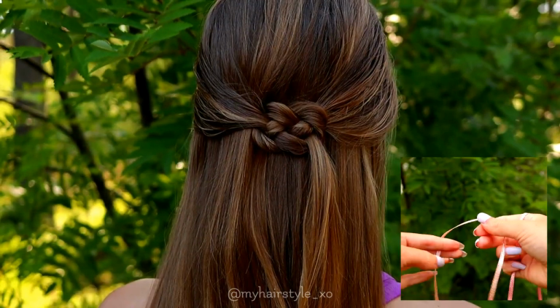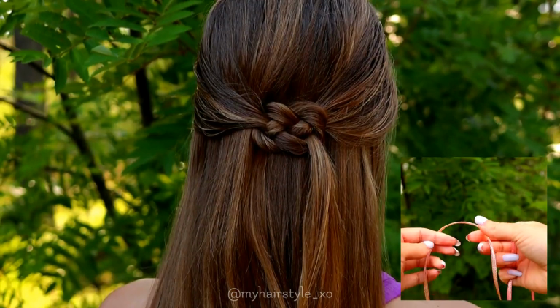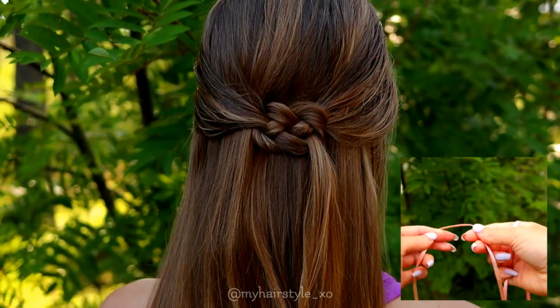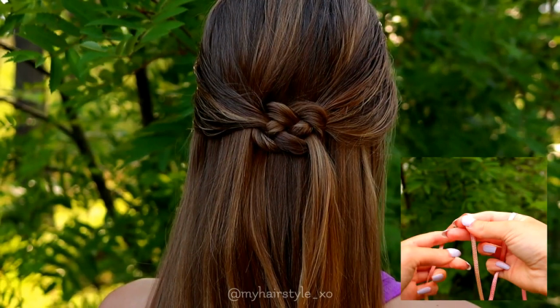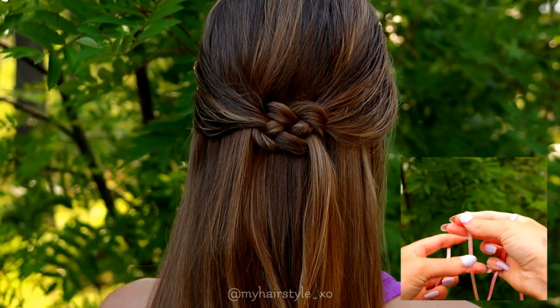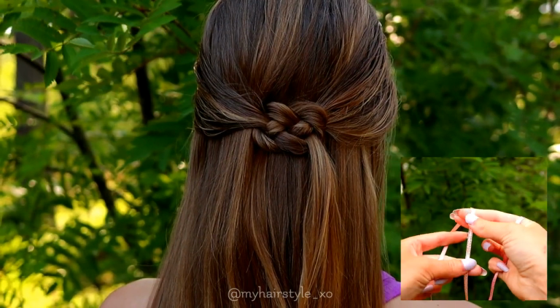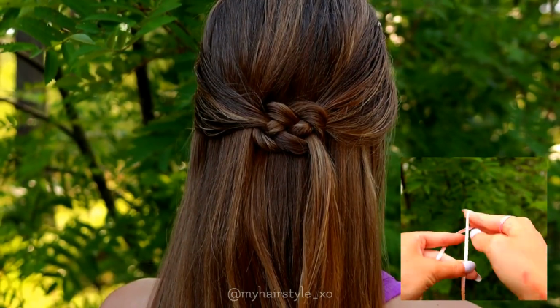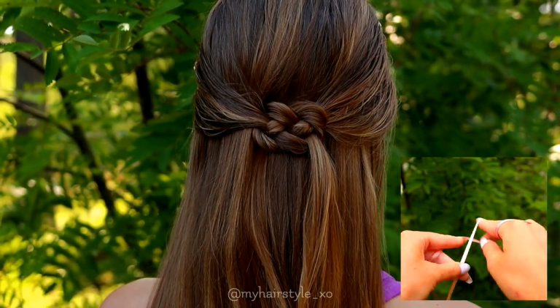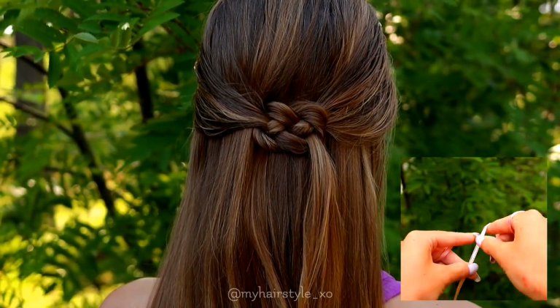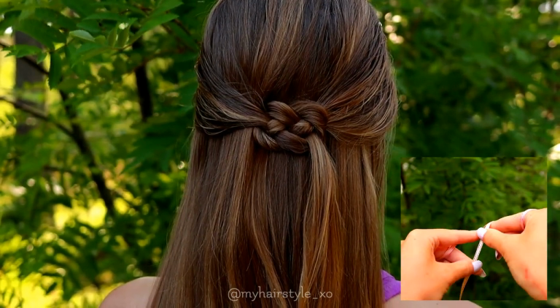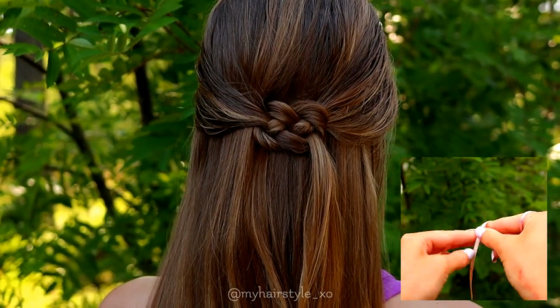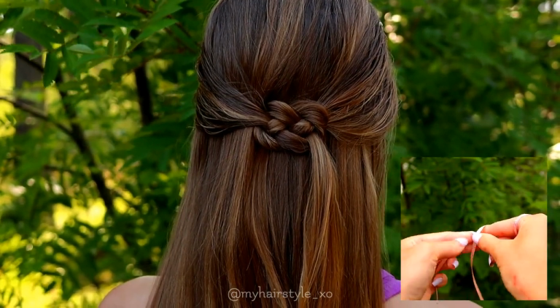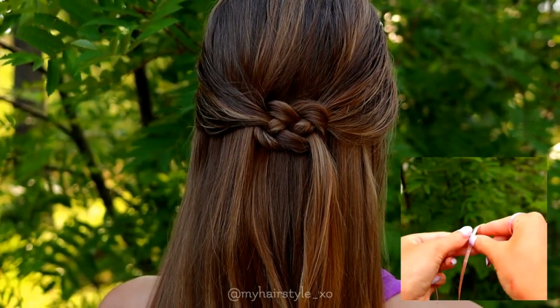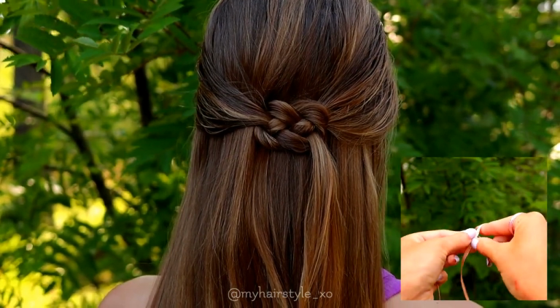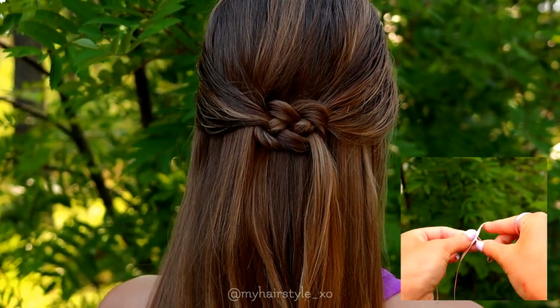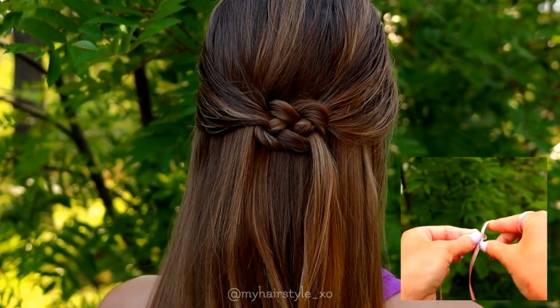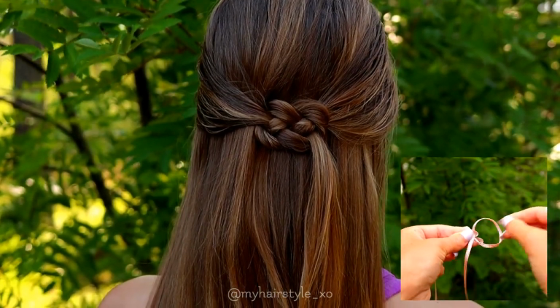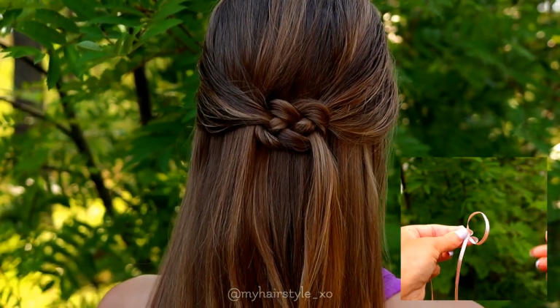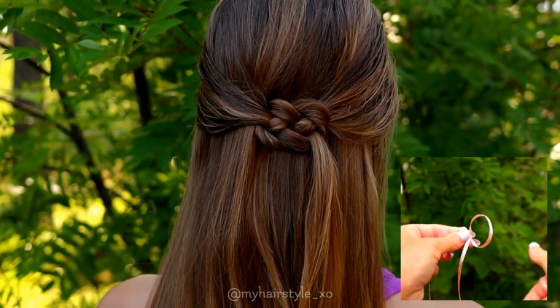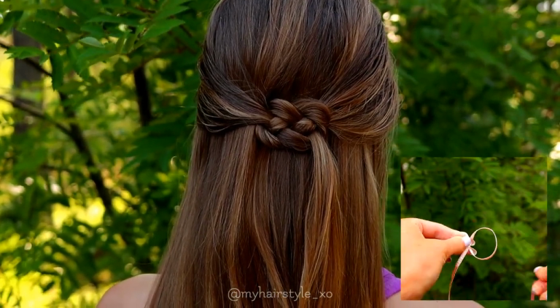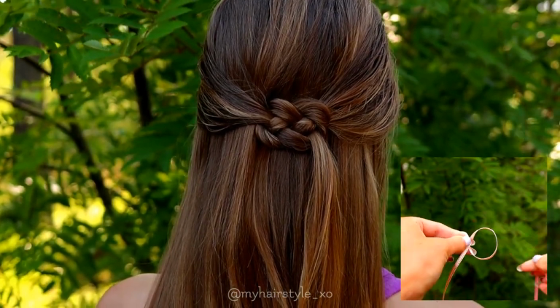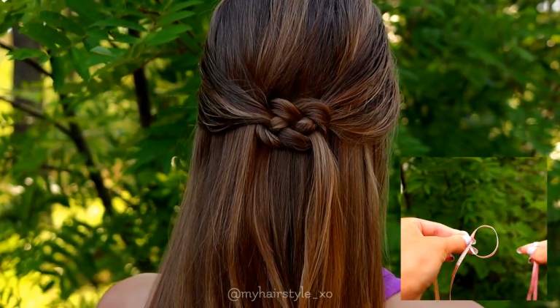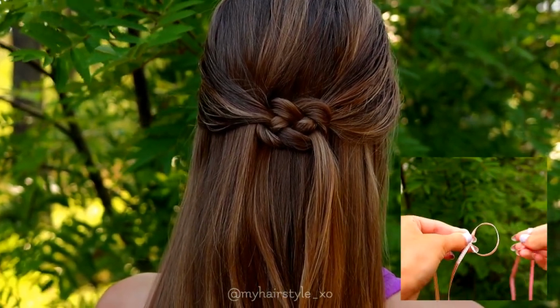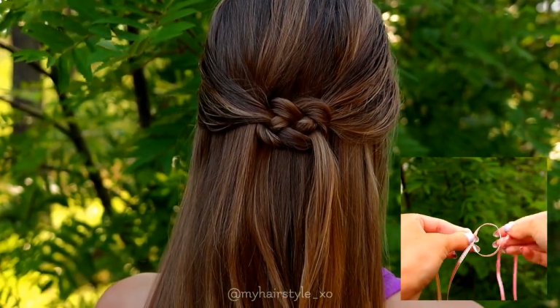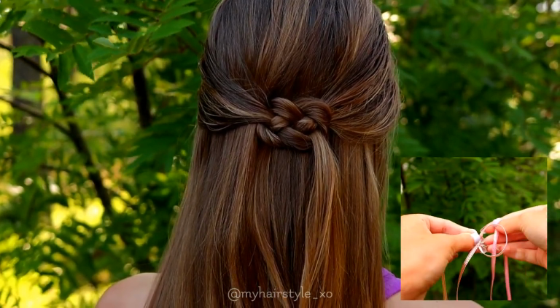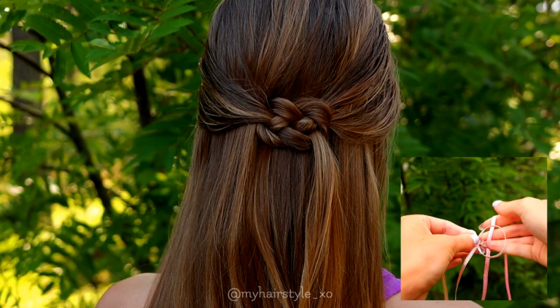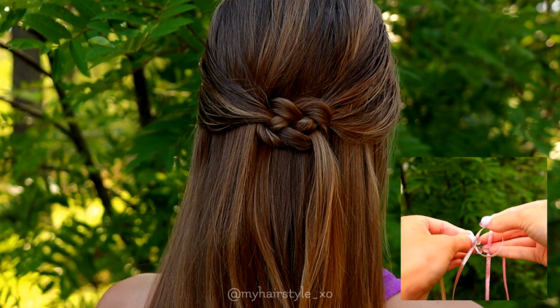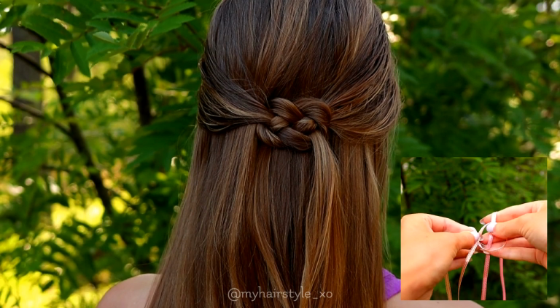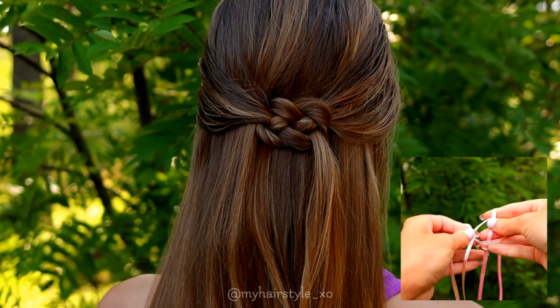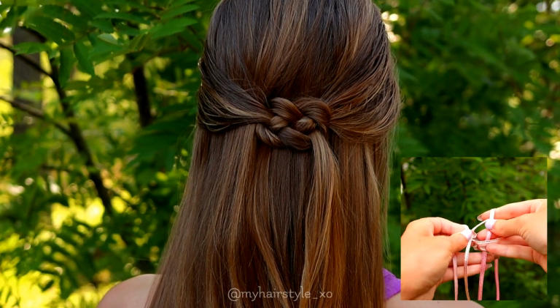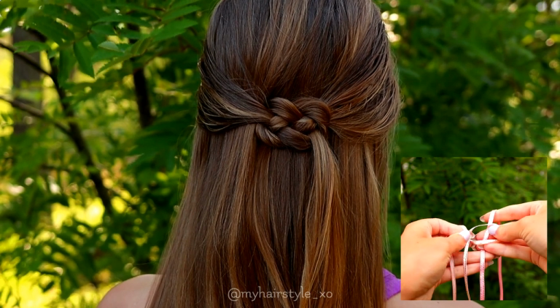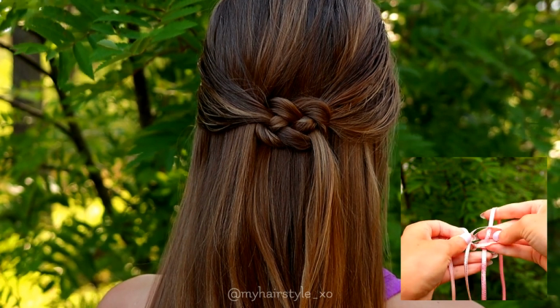And here you can see the final result, and also the ribbon version without just bending.